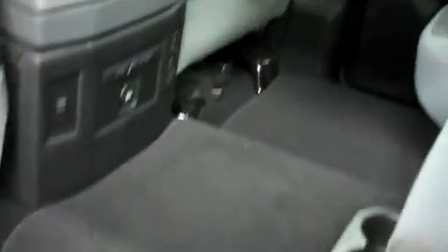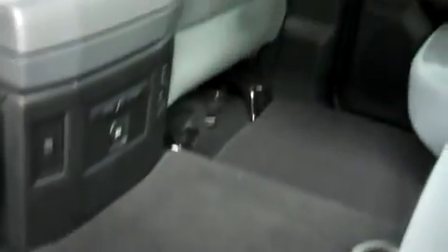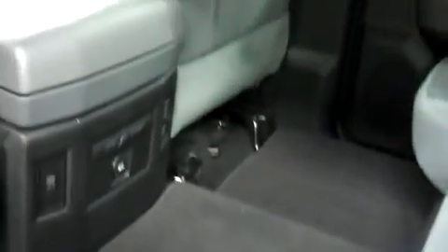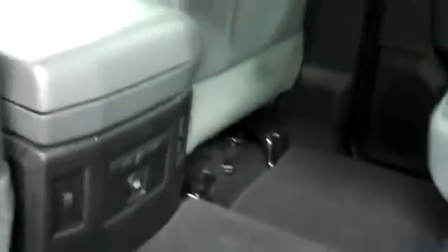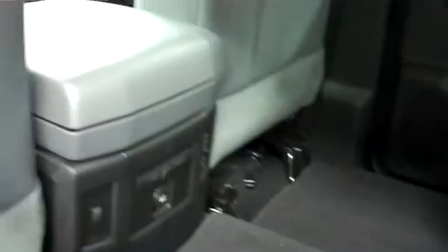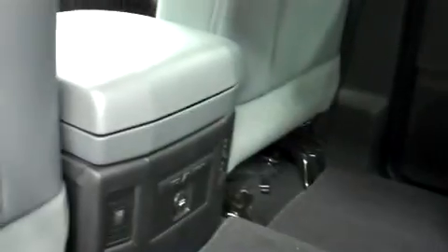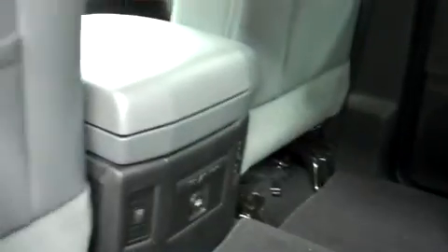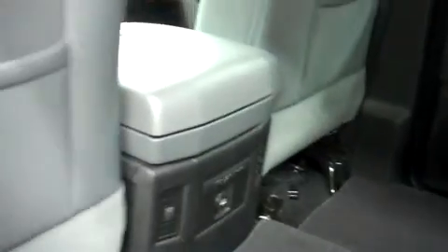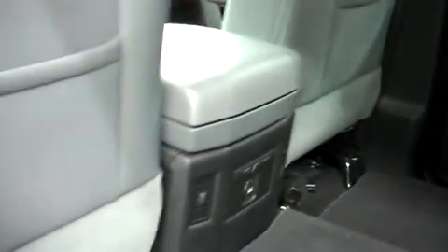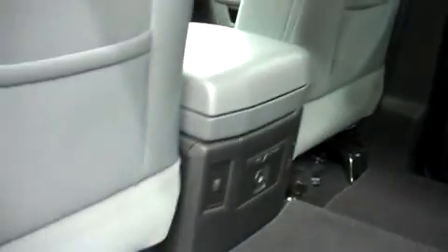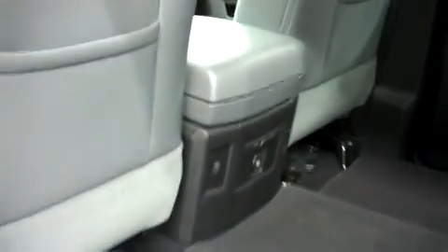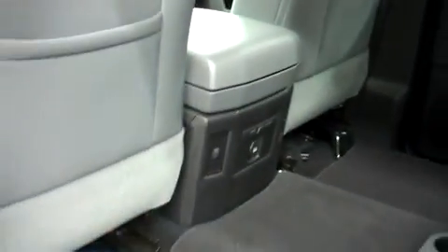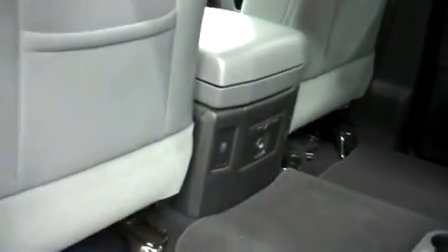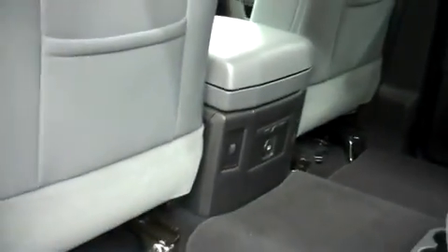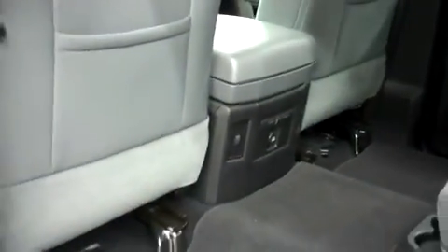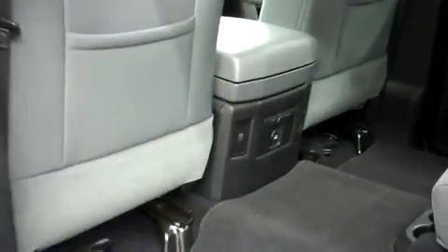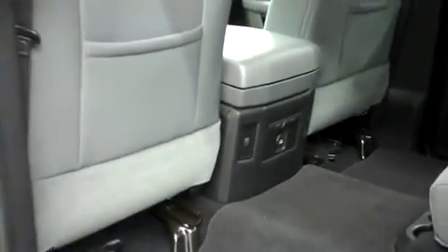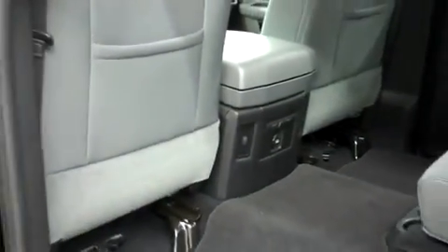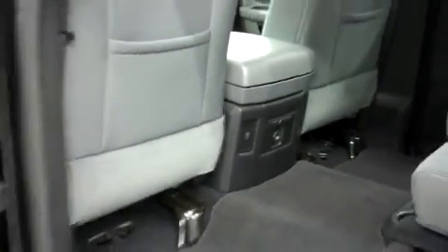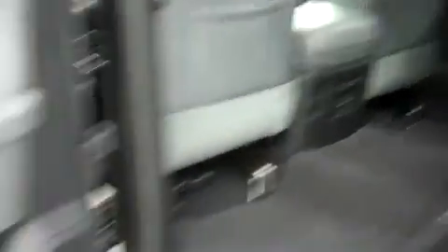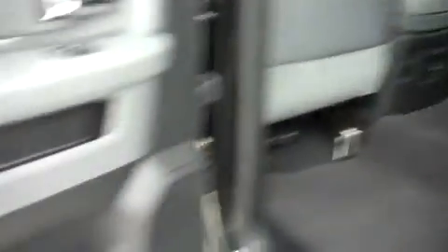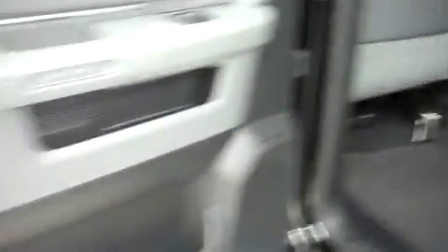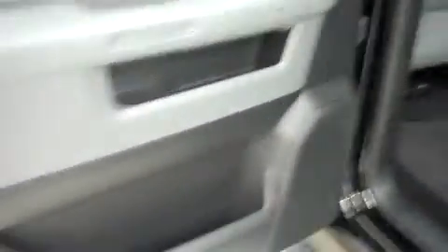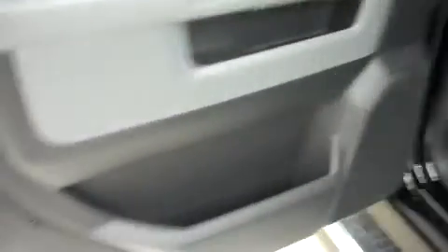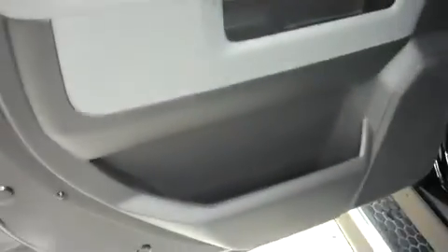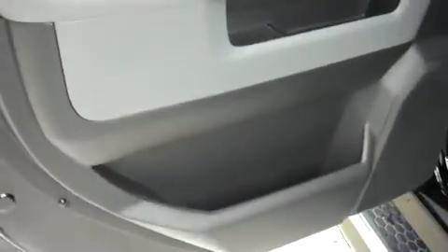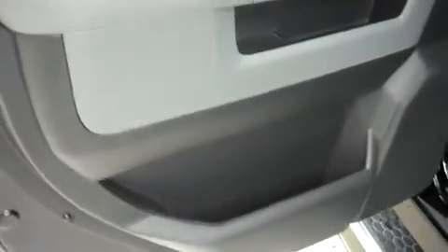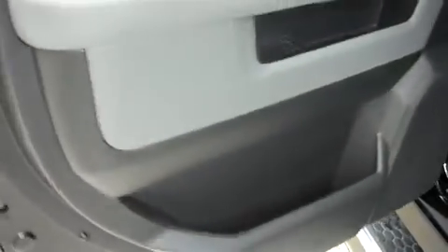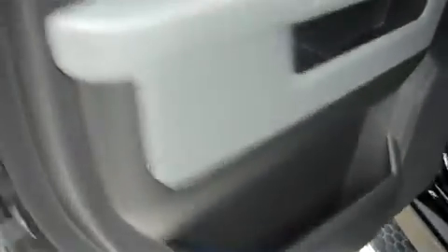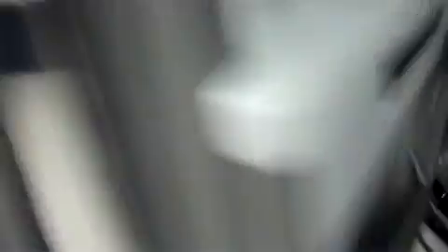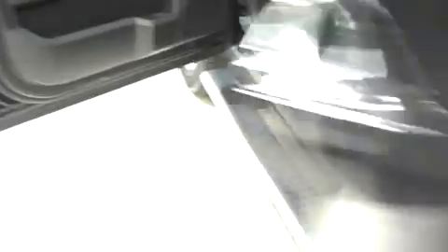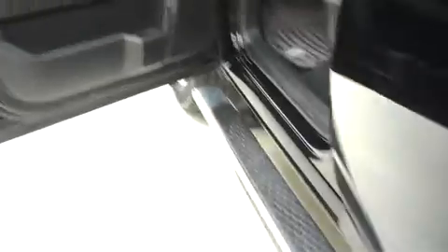This Dodge Ram has very clean flooring. There aren't any kick marks on the center console, and it has clean door panels.